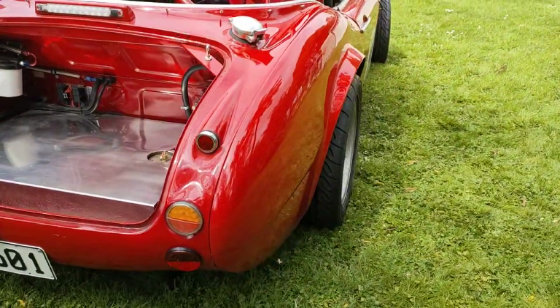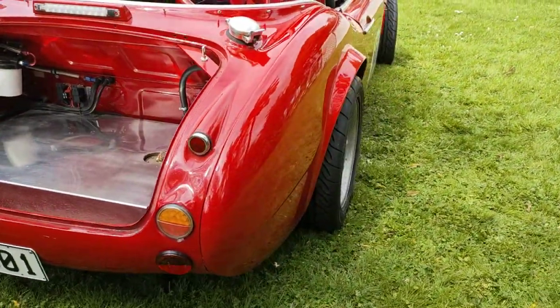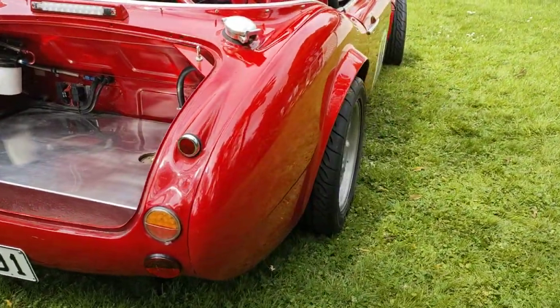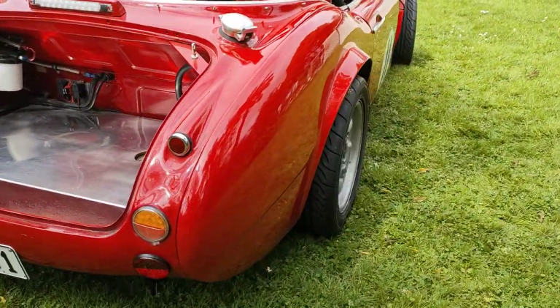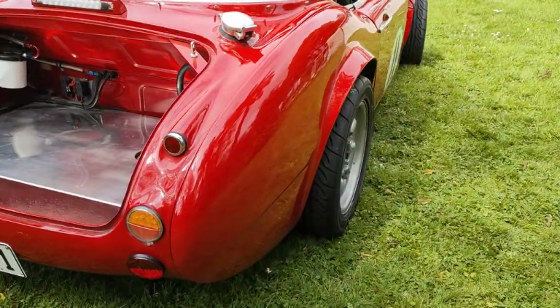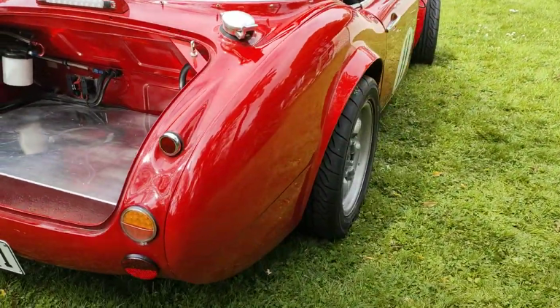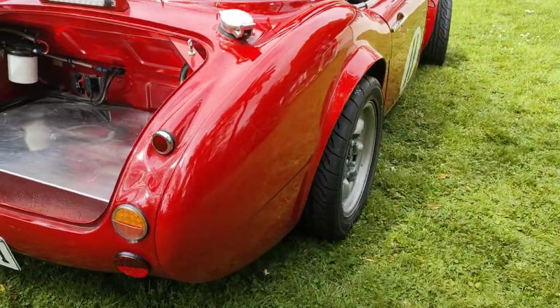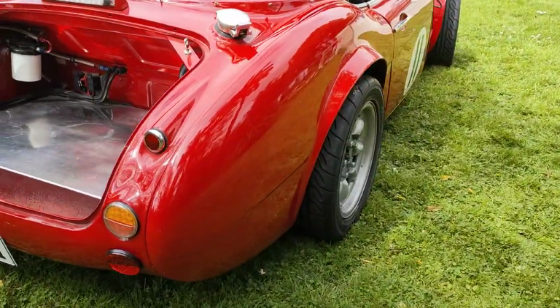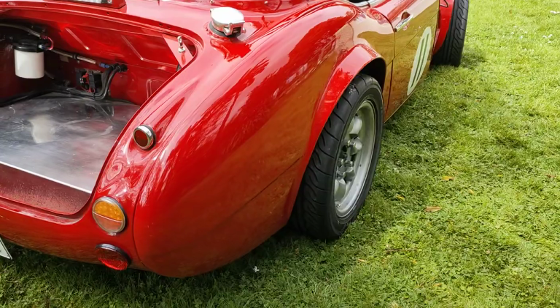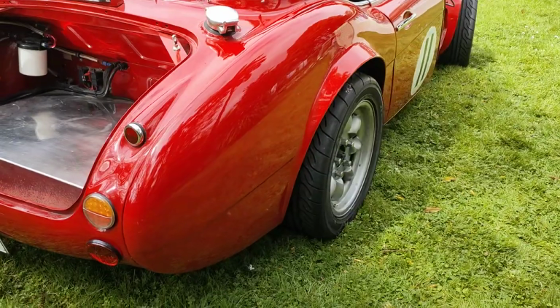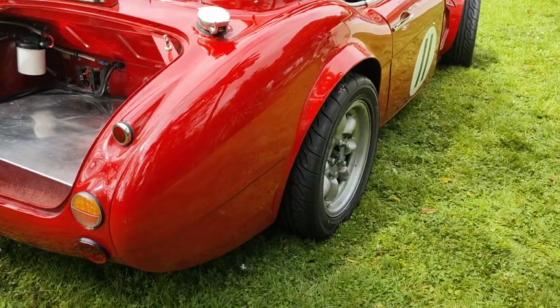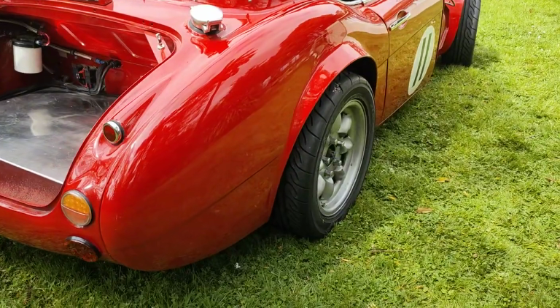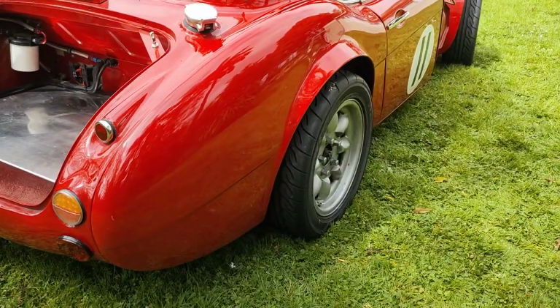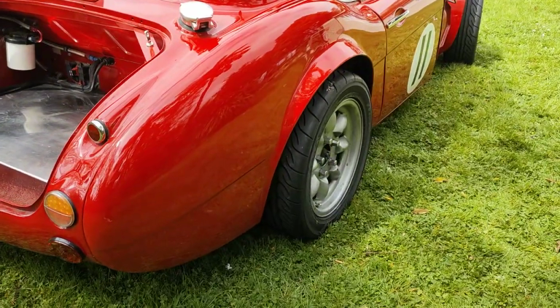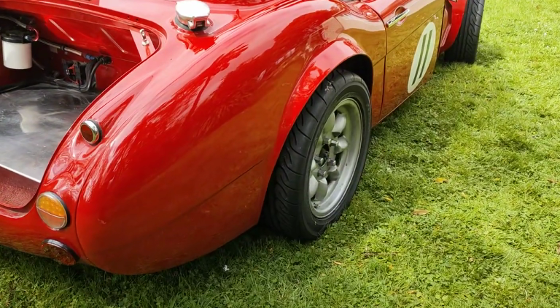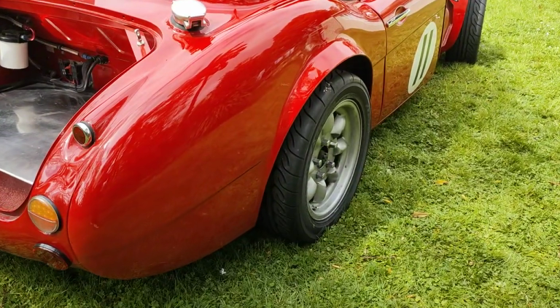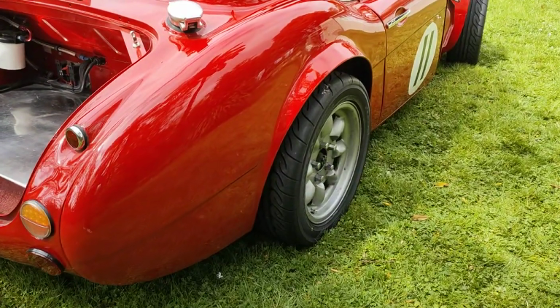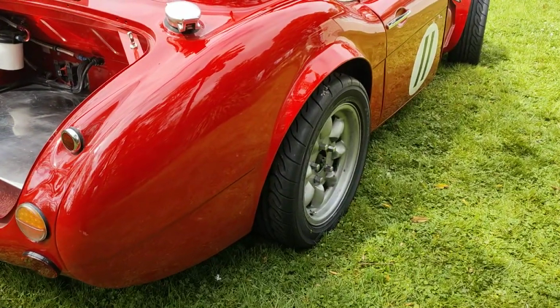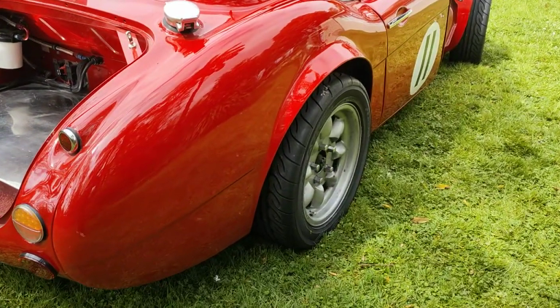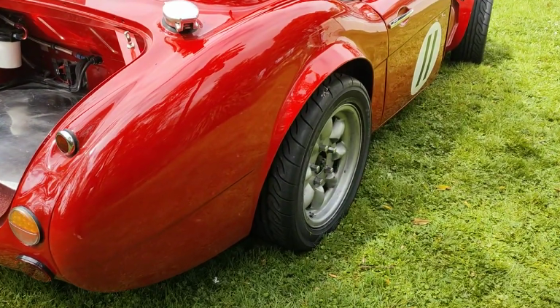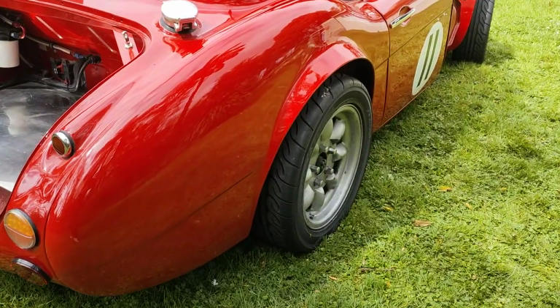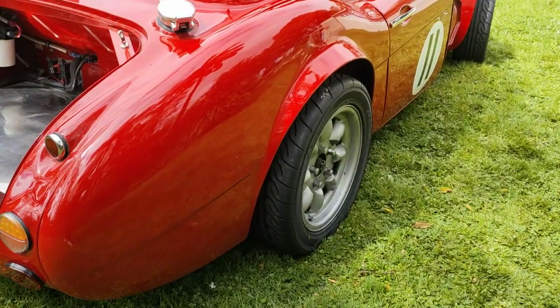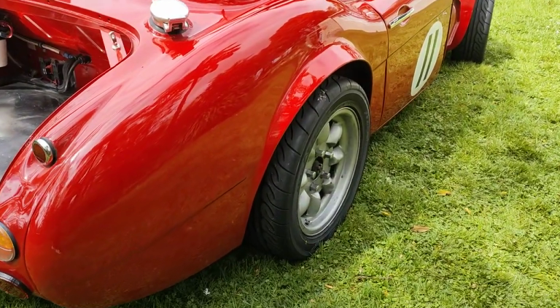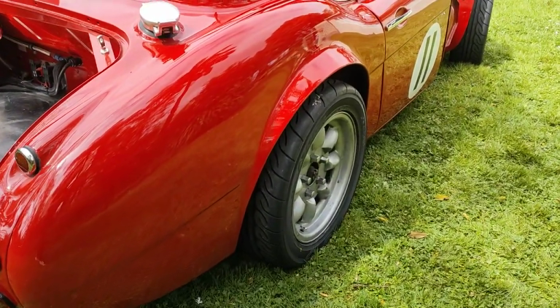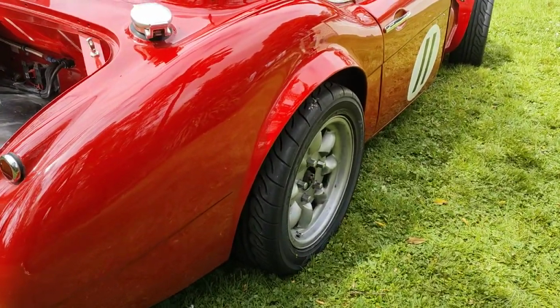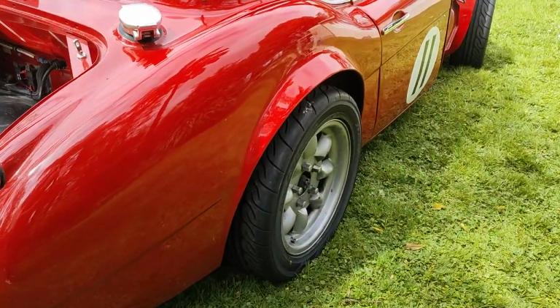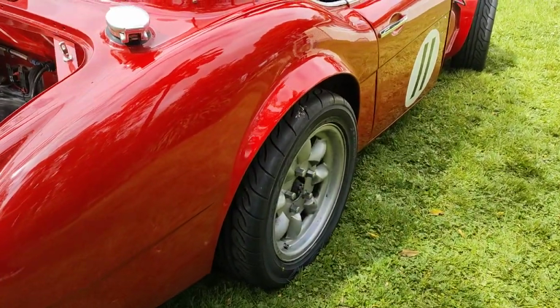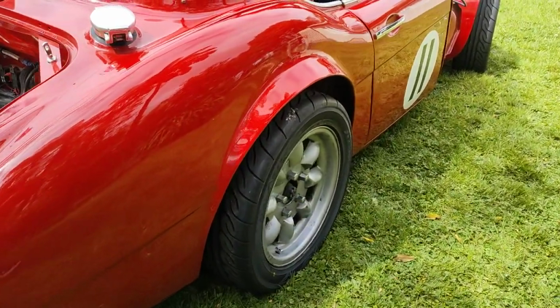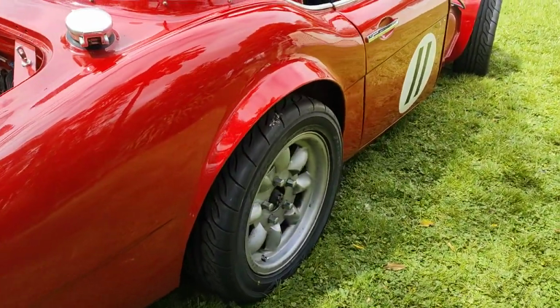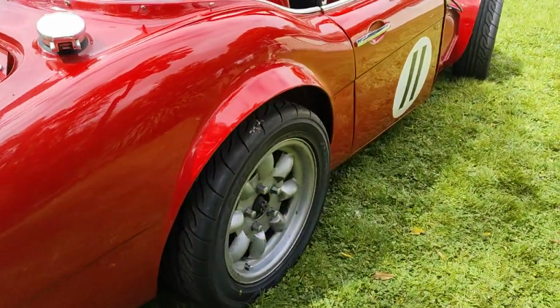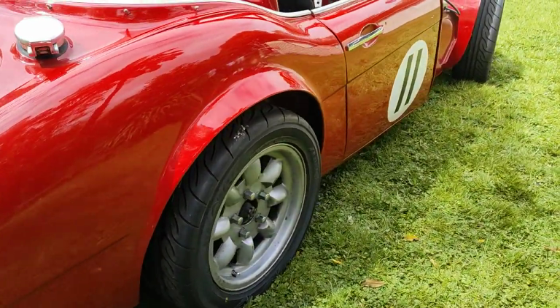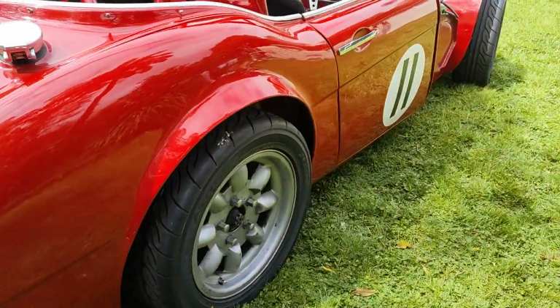Beautiful flared guards — all aluminium Dennis Walsh racing parts.